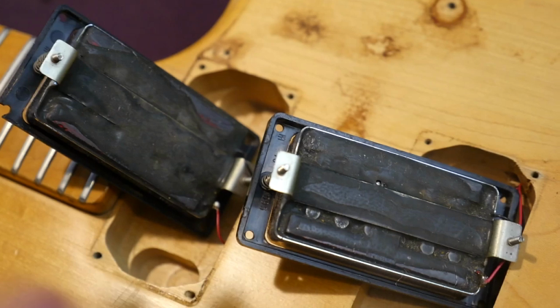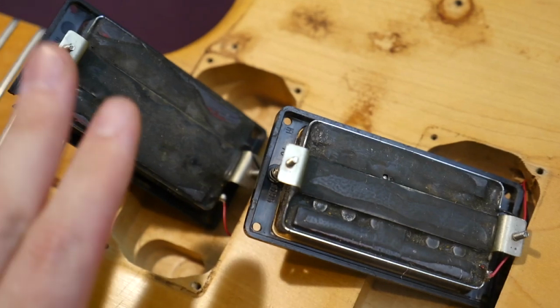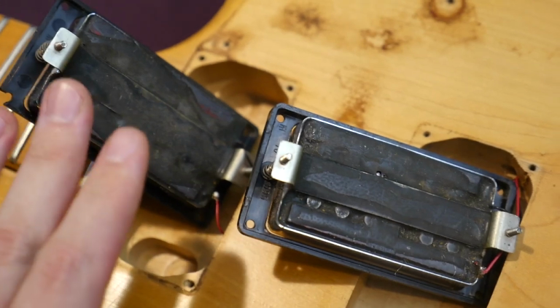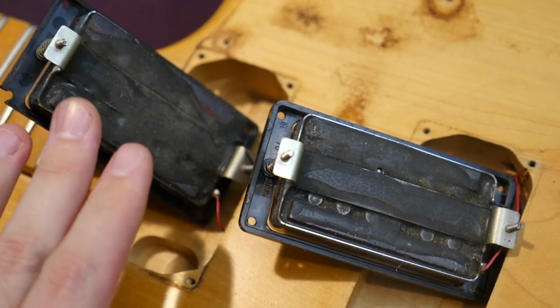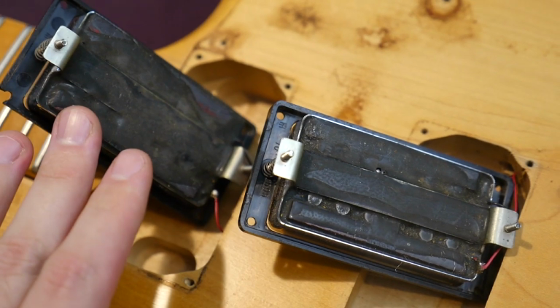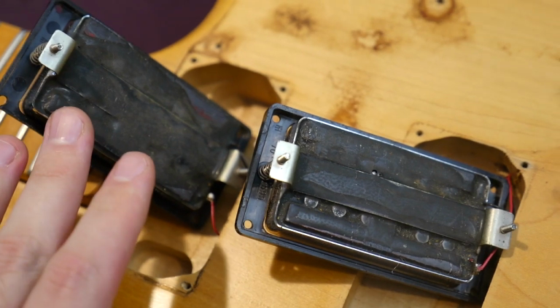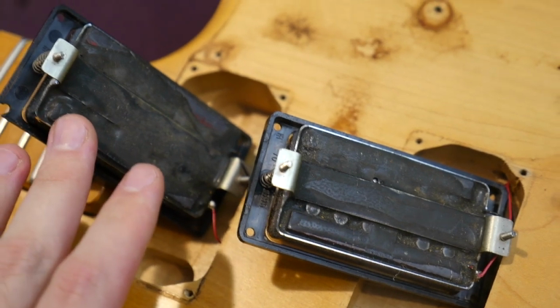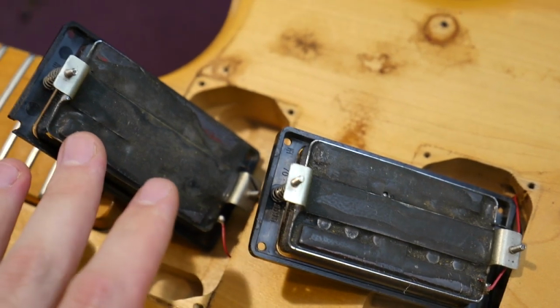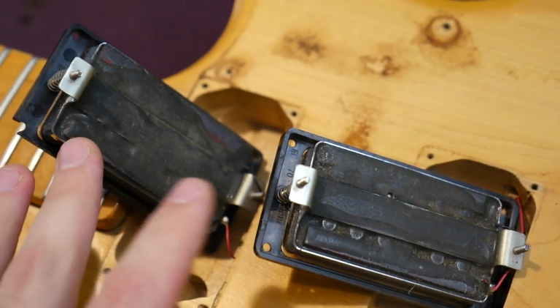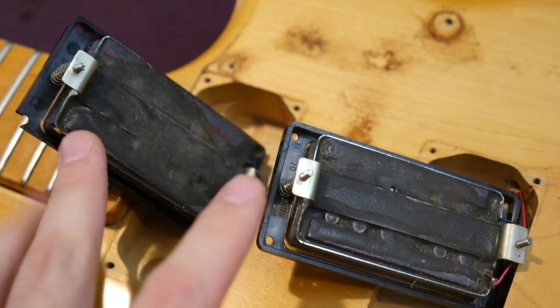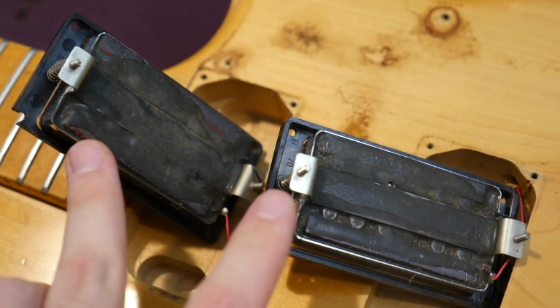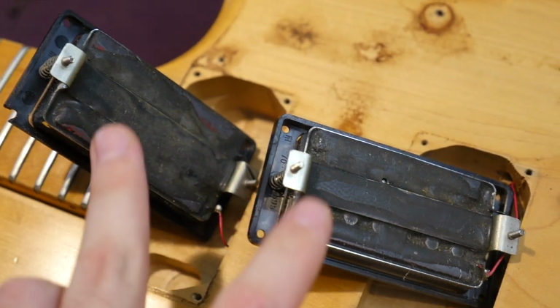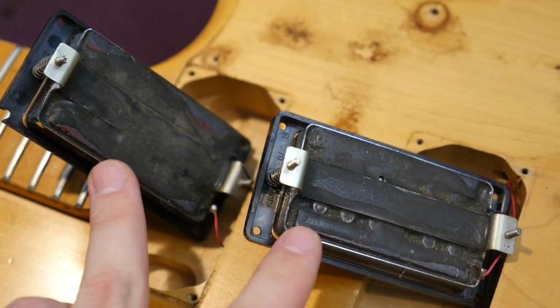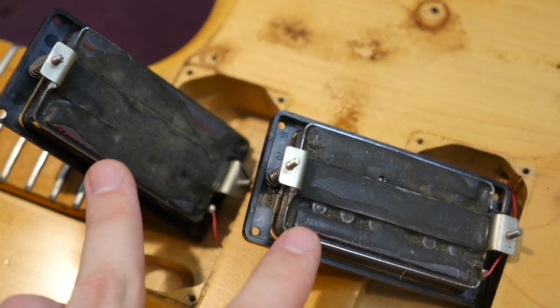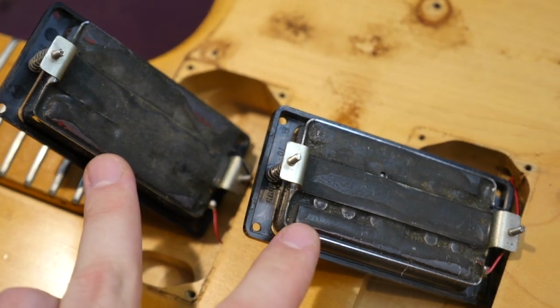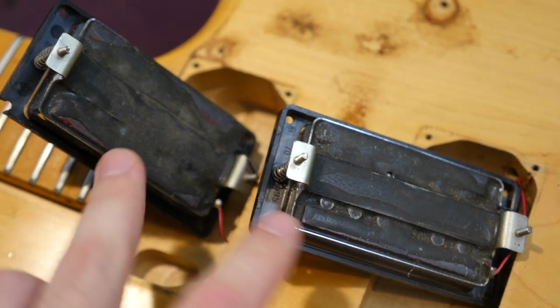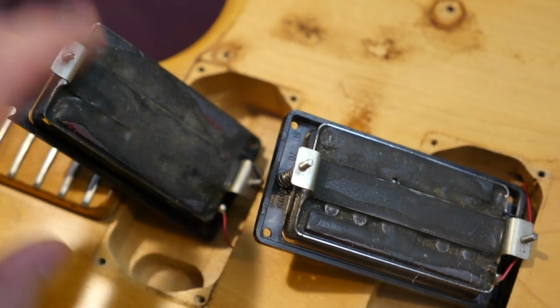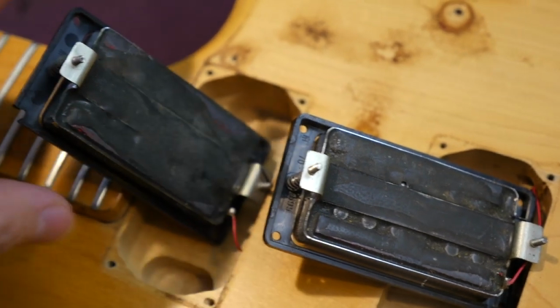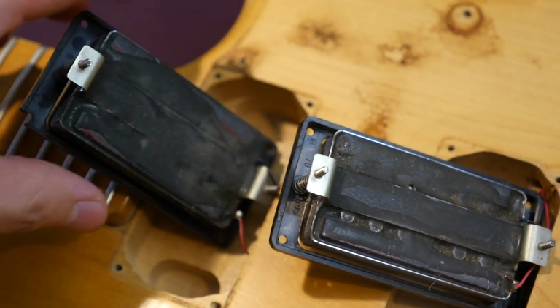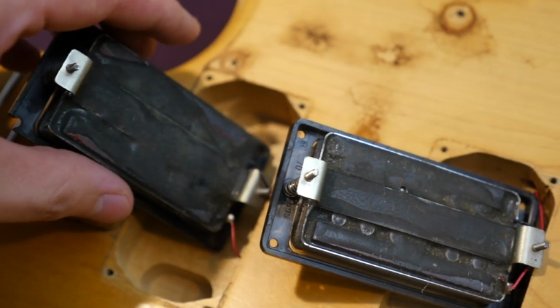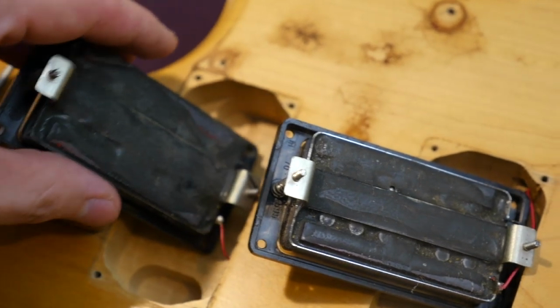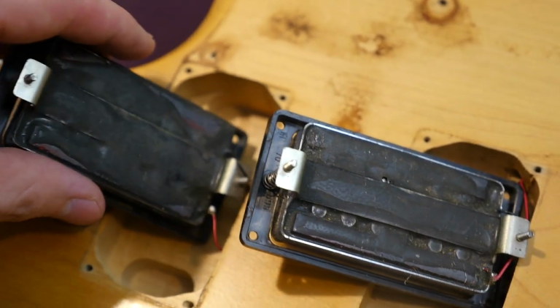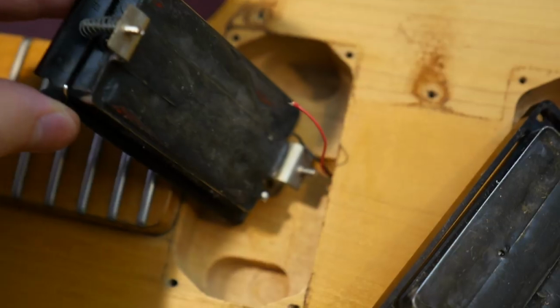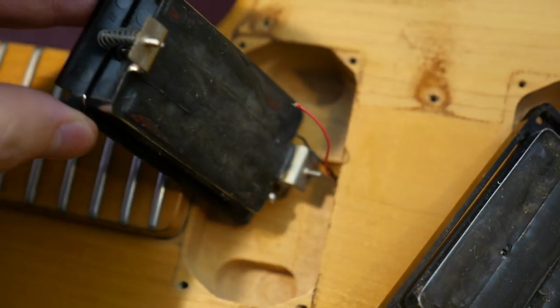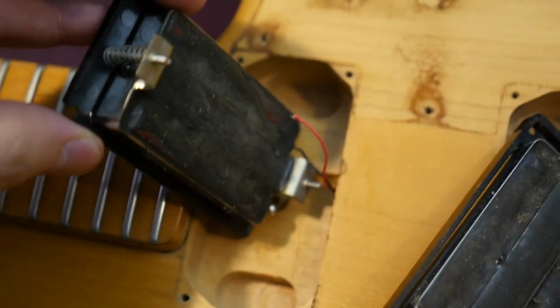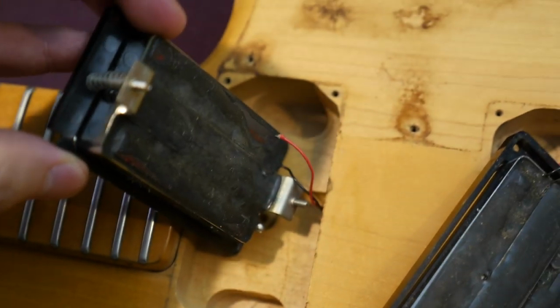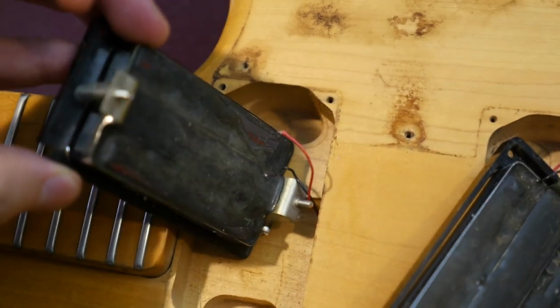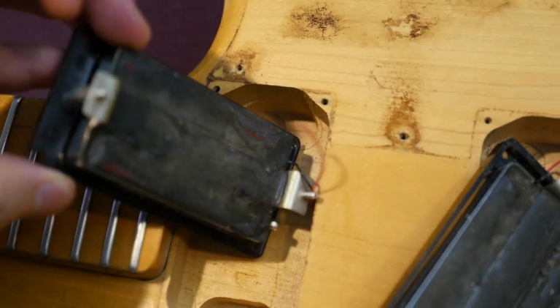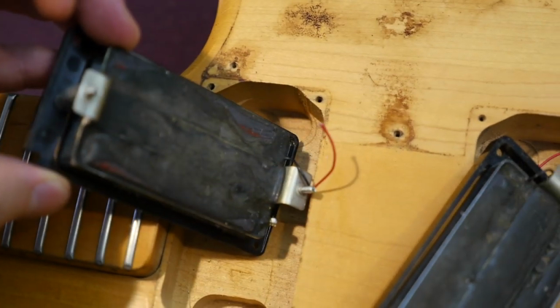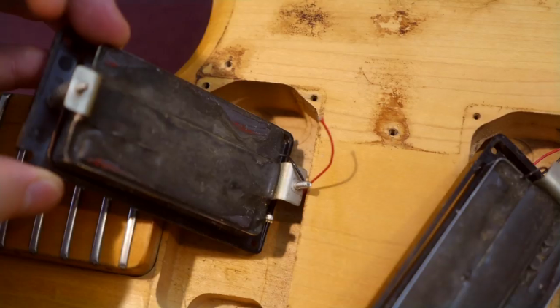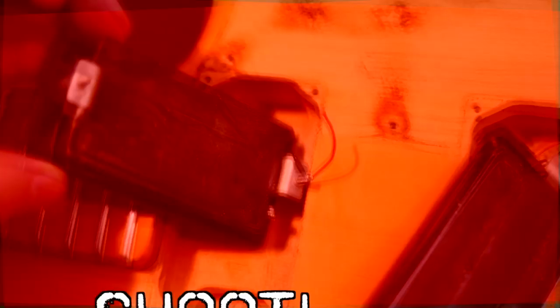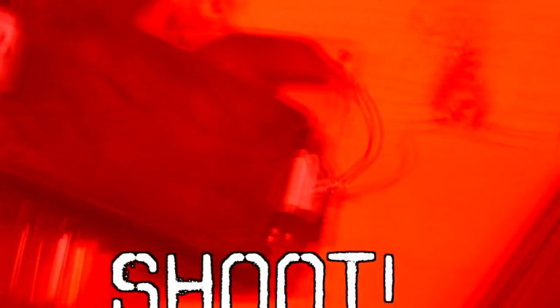Always be careful with these pickups. They're very prone to... Oh, shoot!